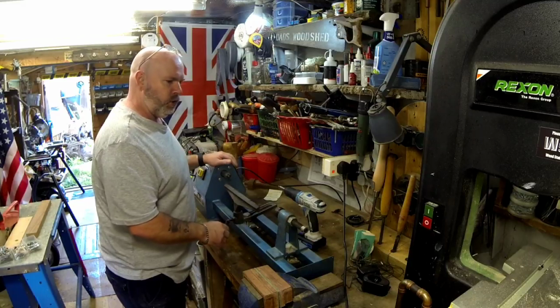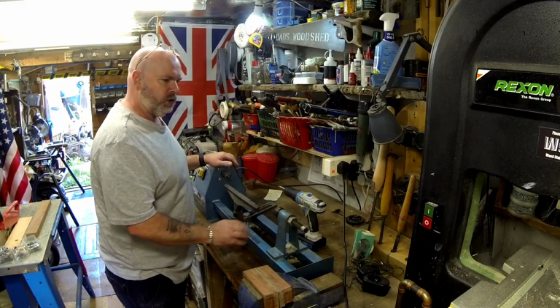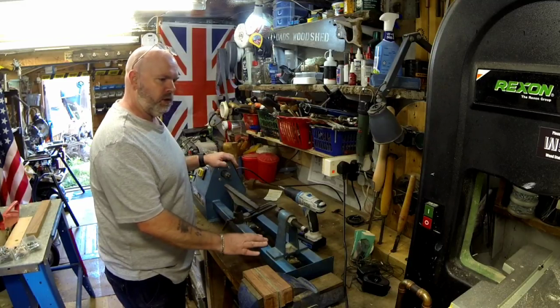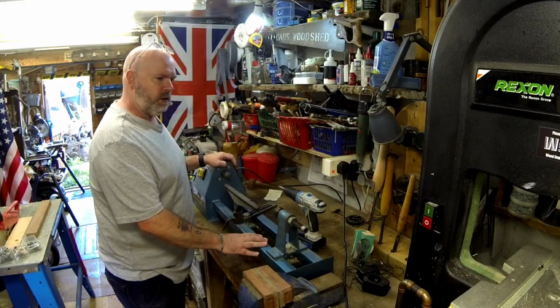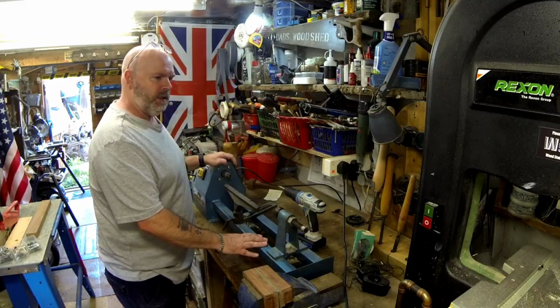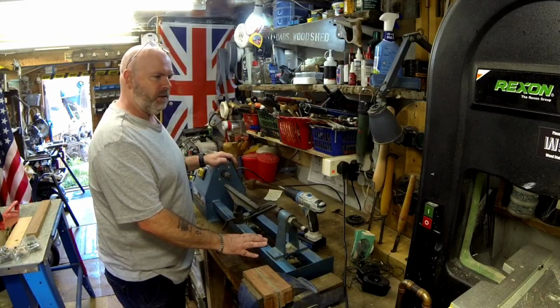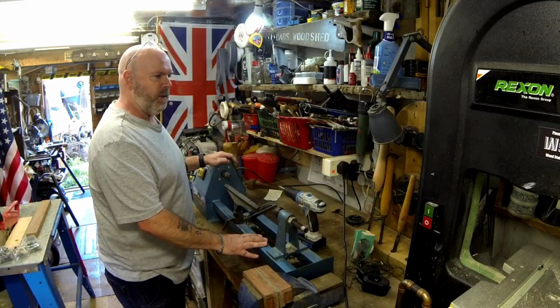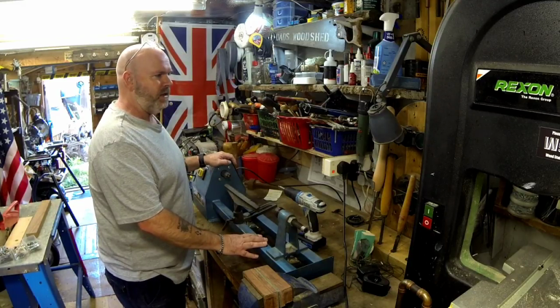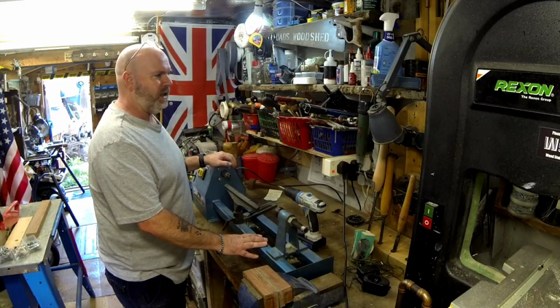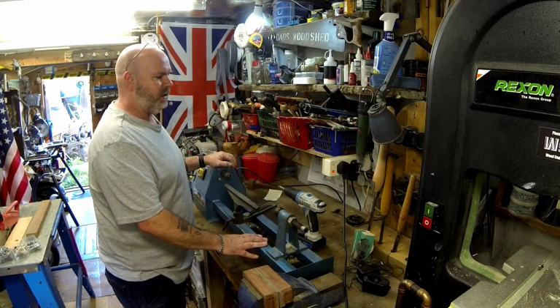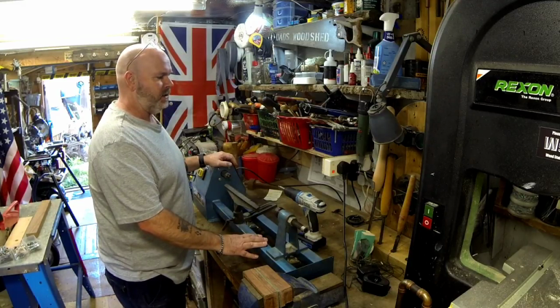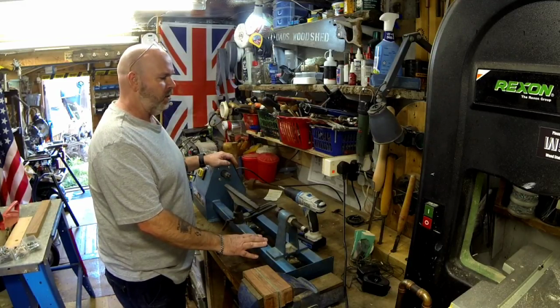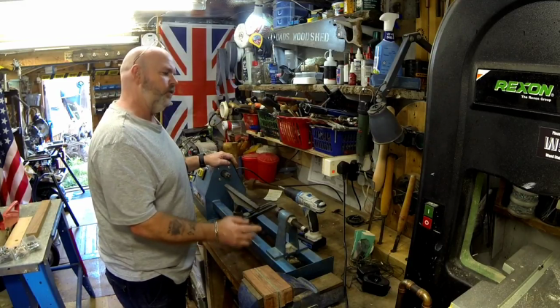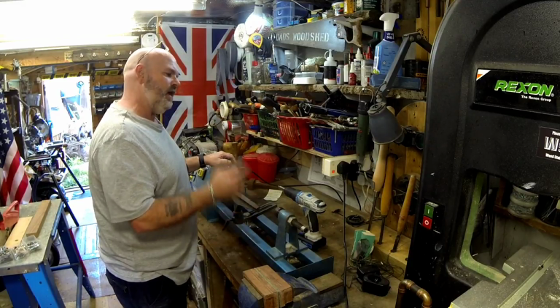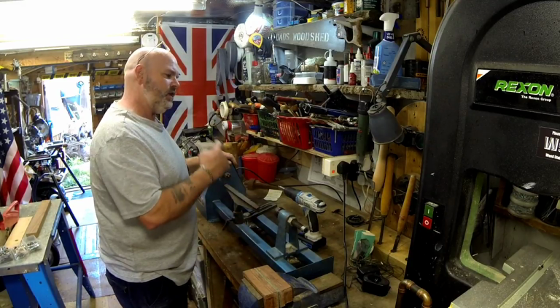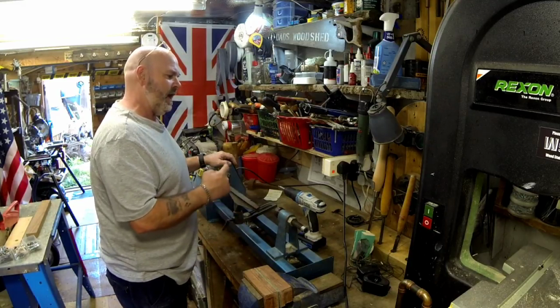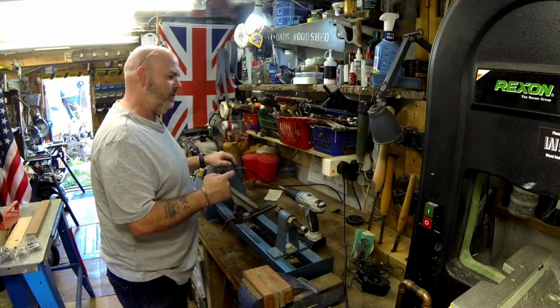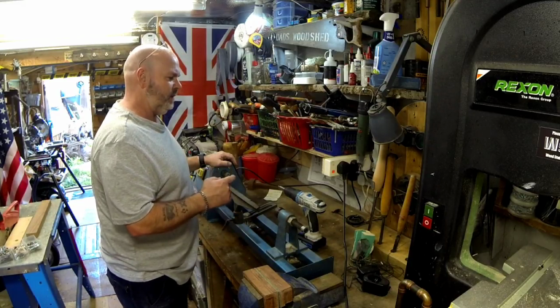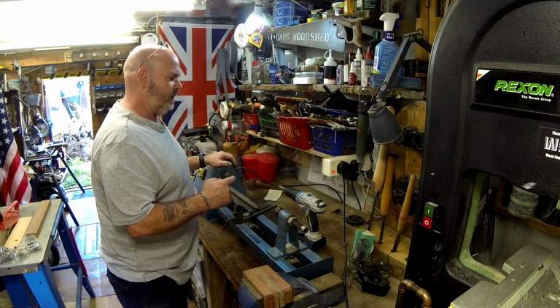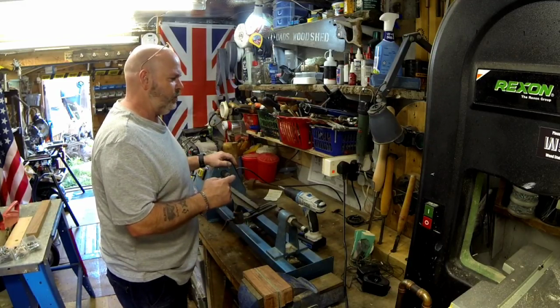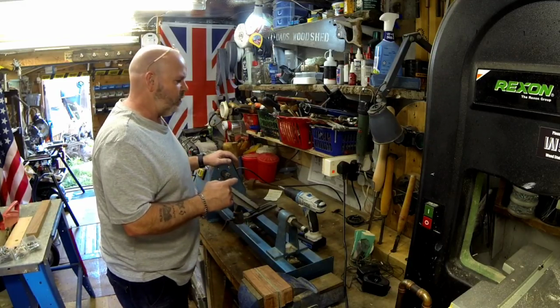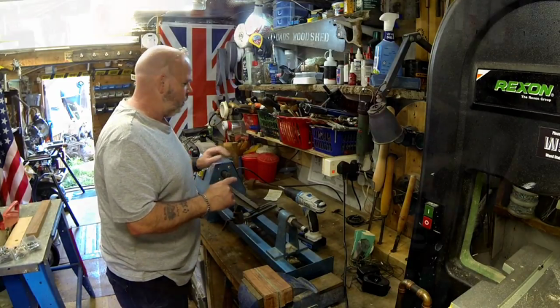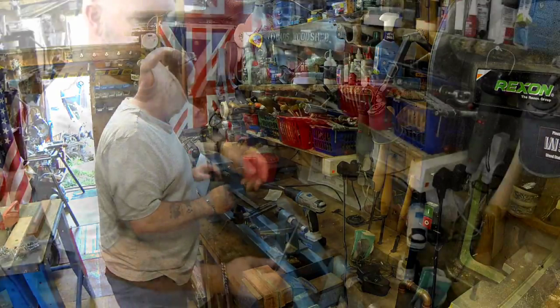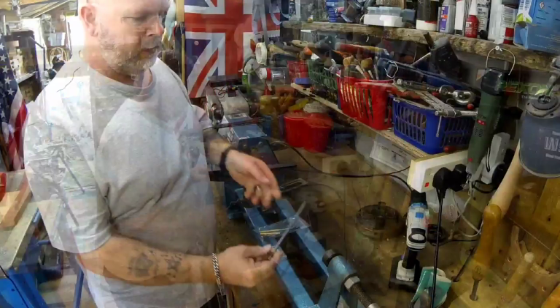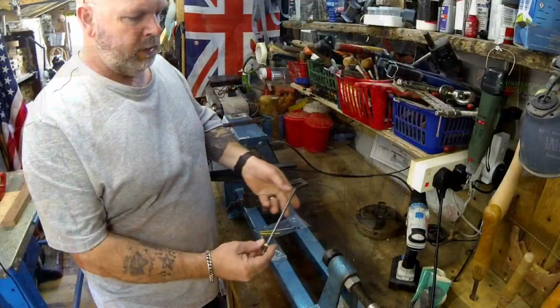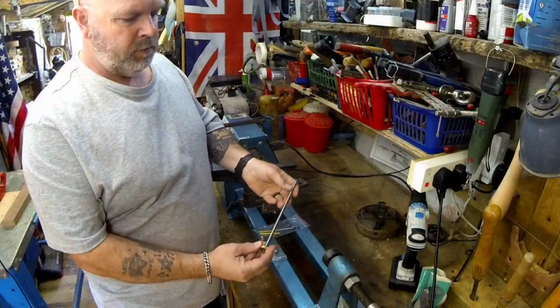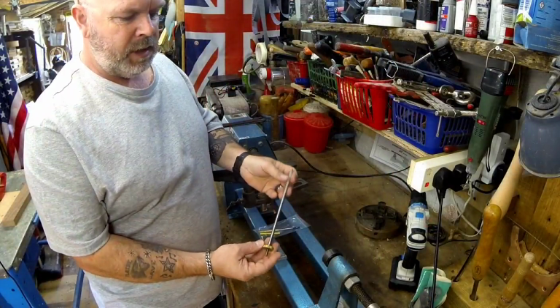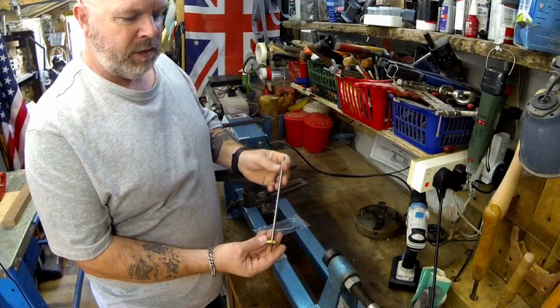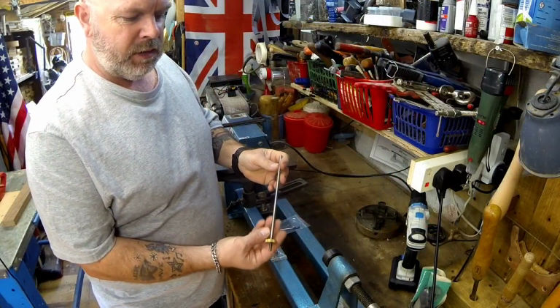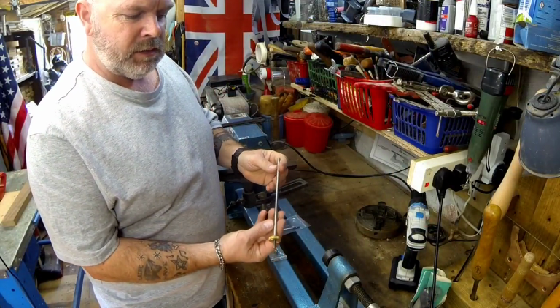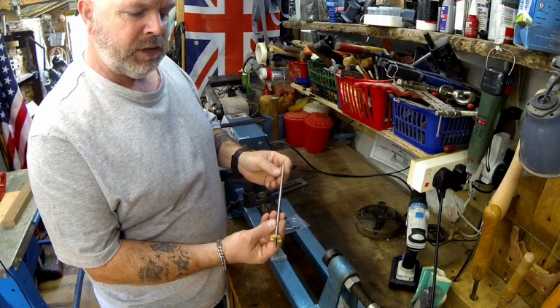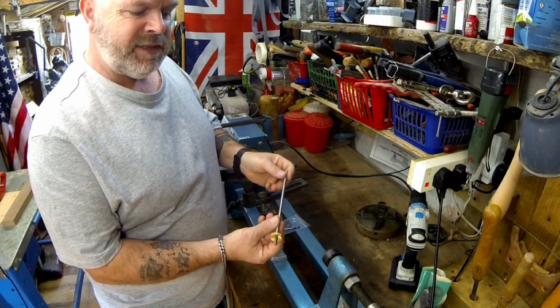What I'm going to do is be turning a pen. I've never done it before, but I've bought a little pen kit. I'll go and fetch it now and show you what I've got.